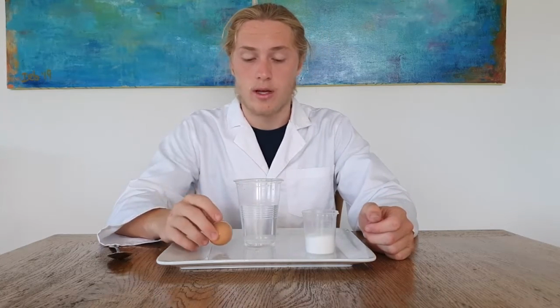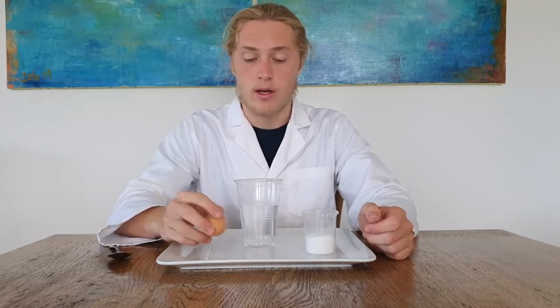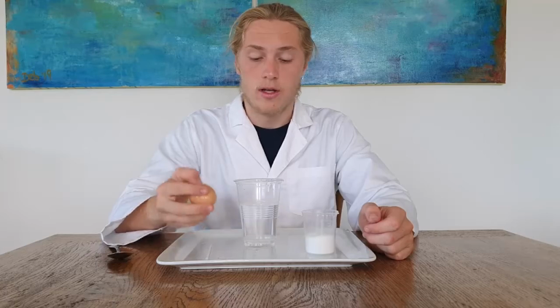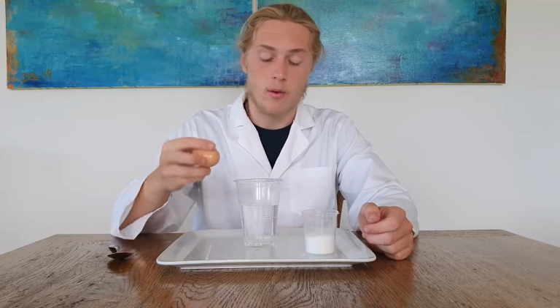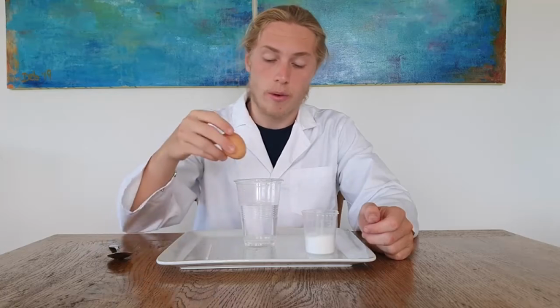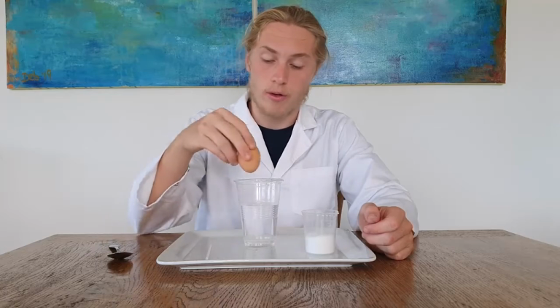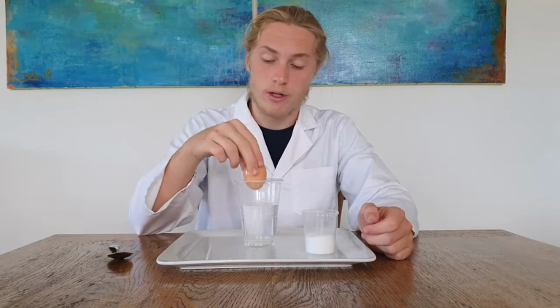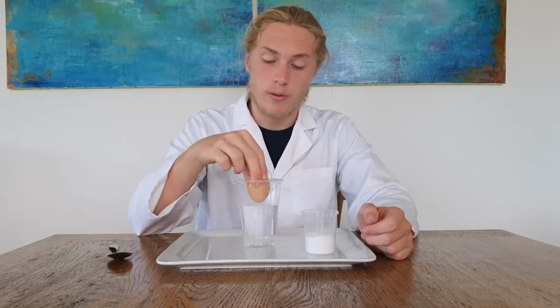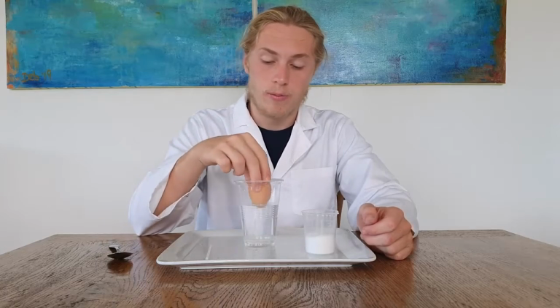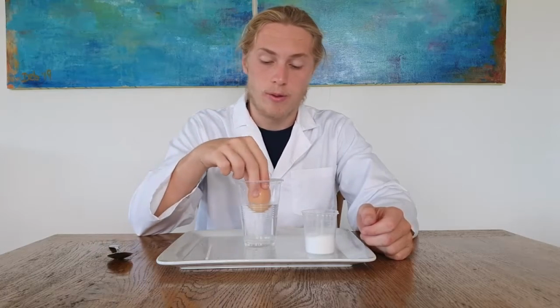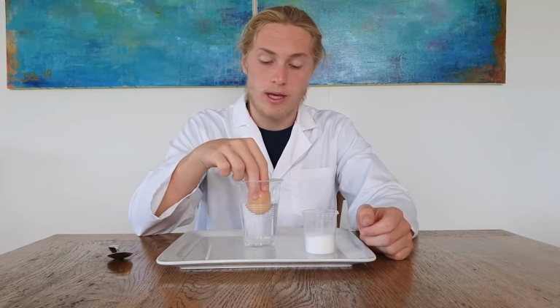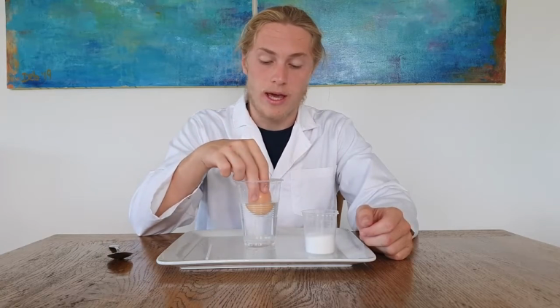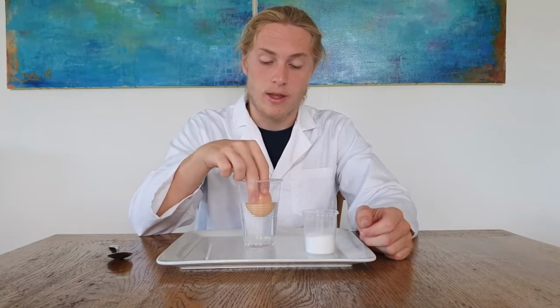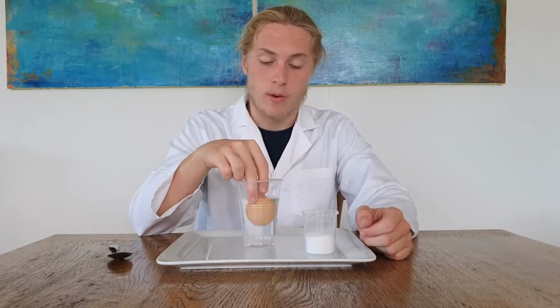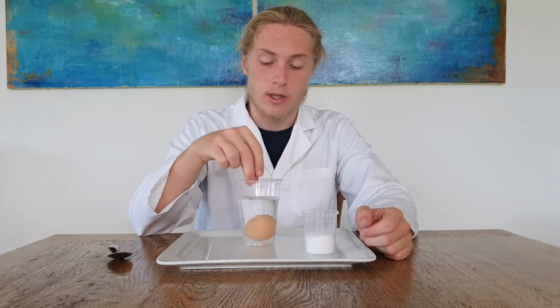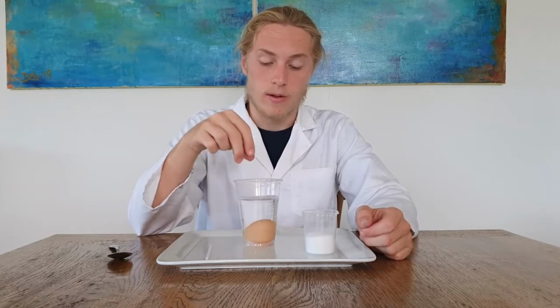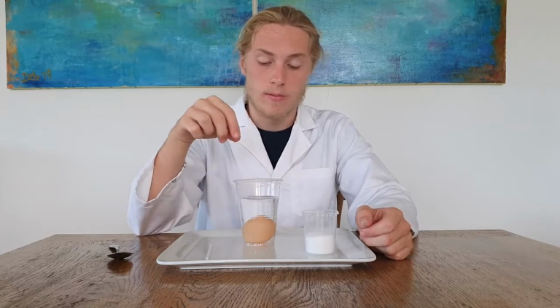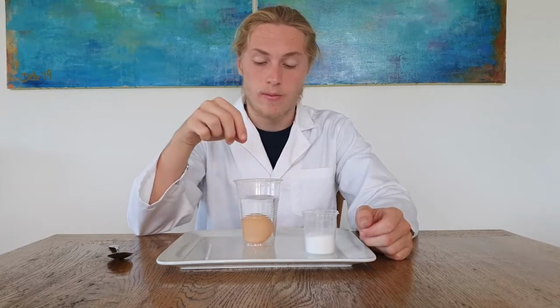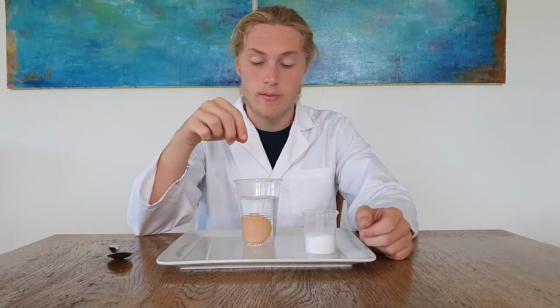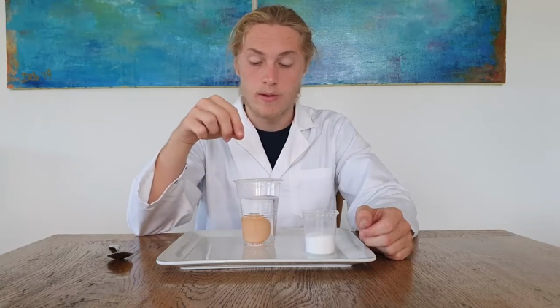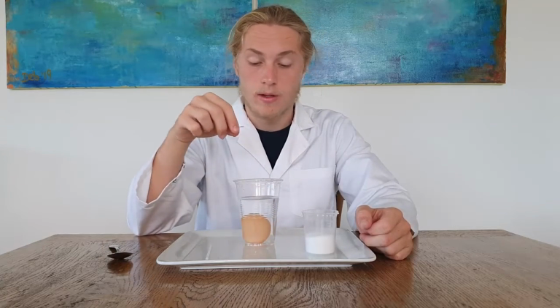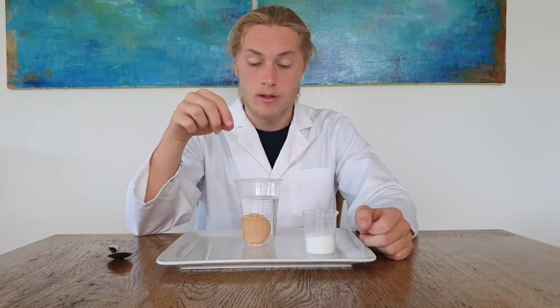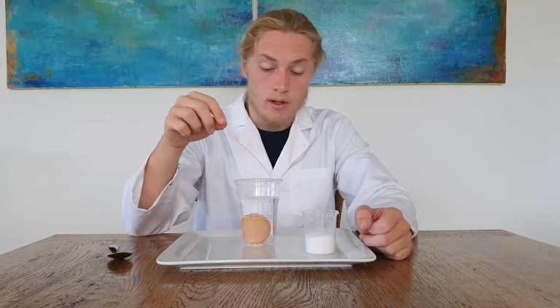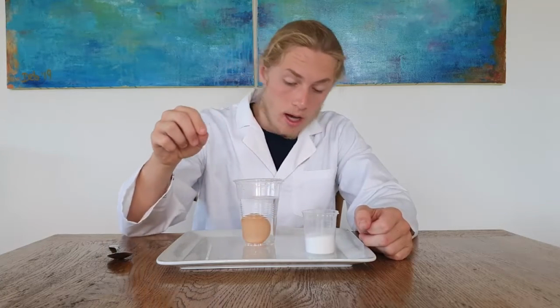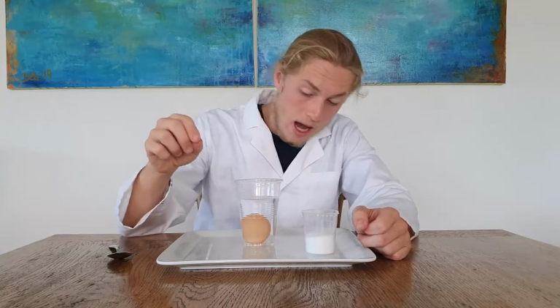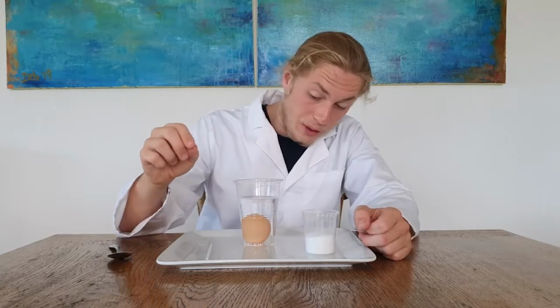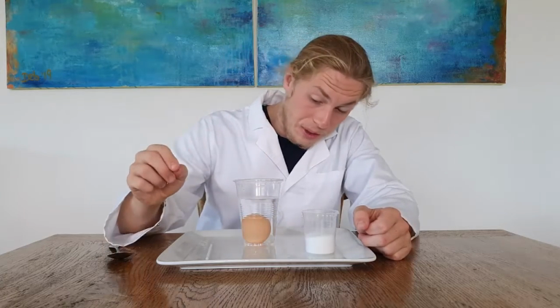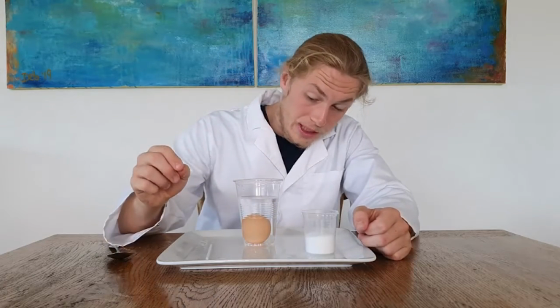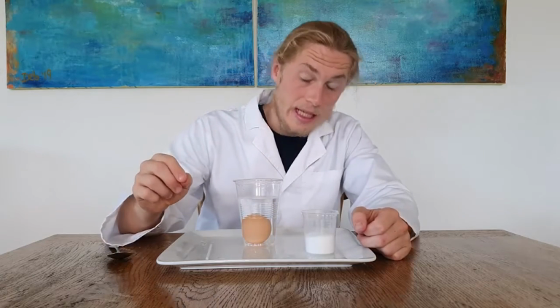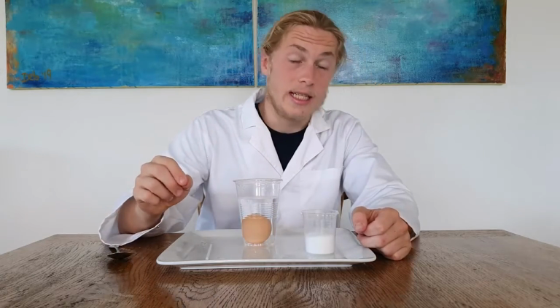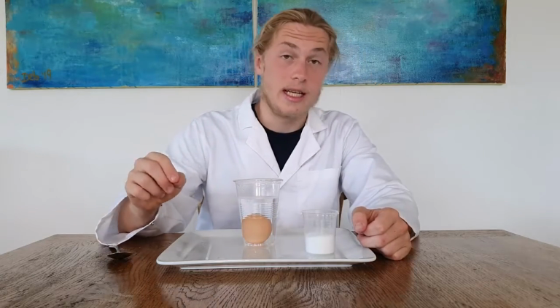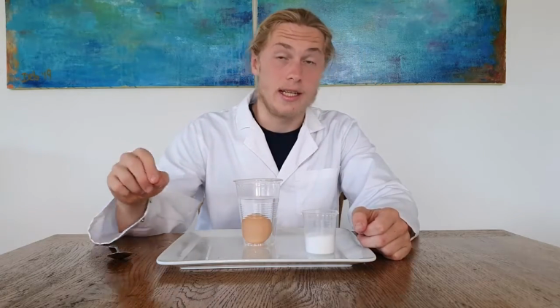So what we're going to do is put the egg in the water. As you can see, it sinks.